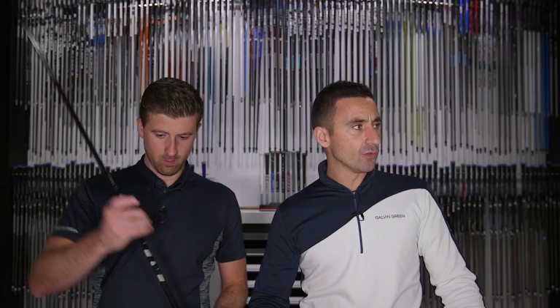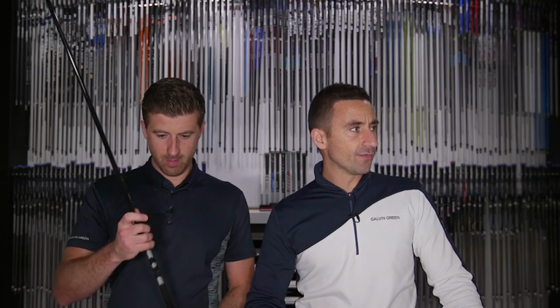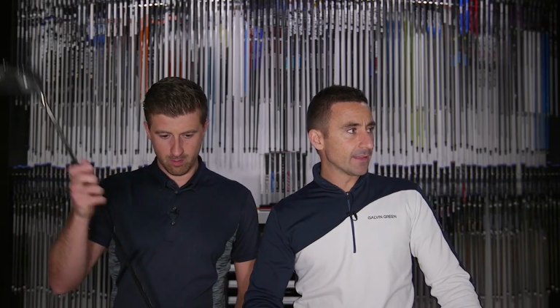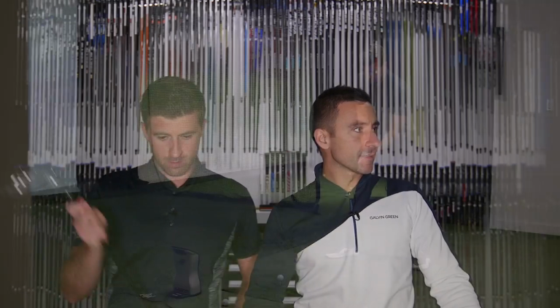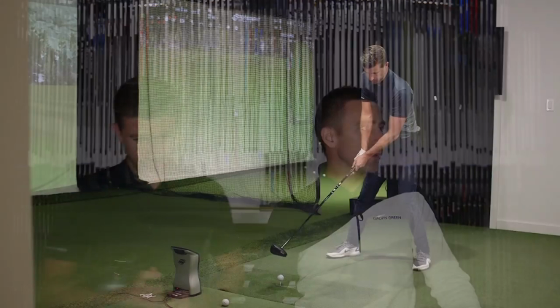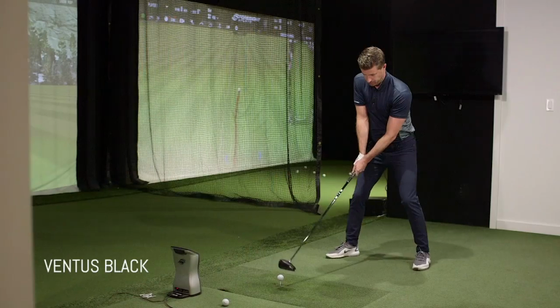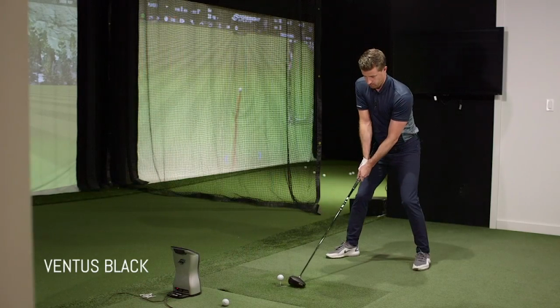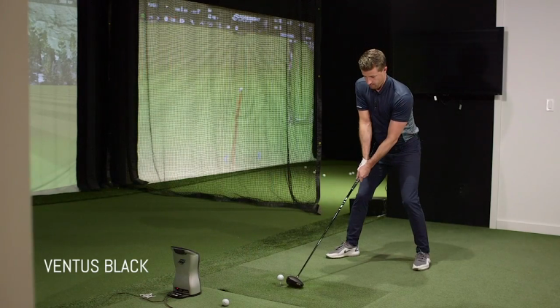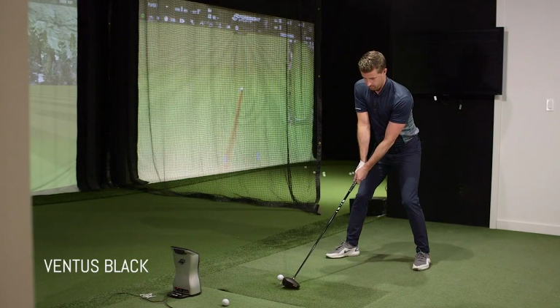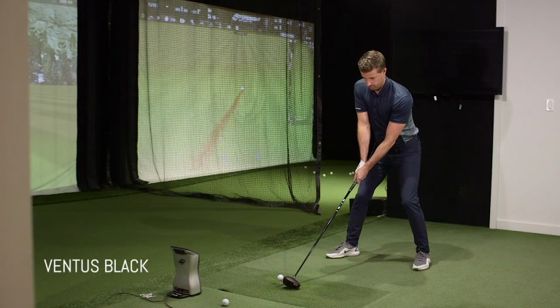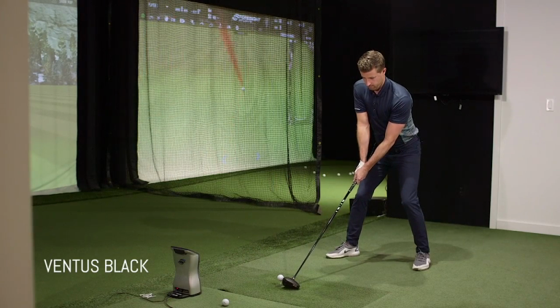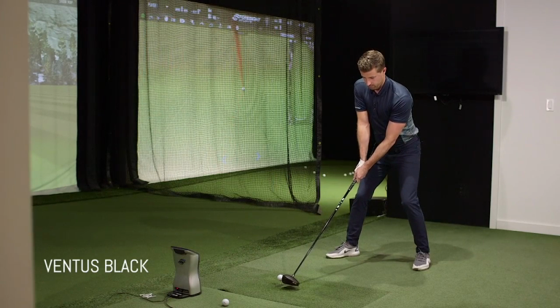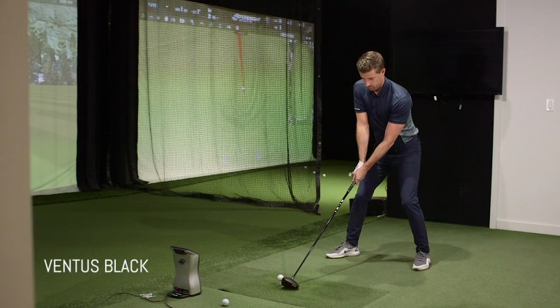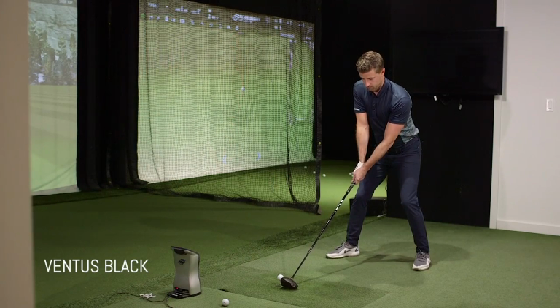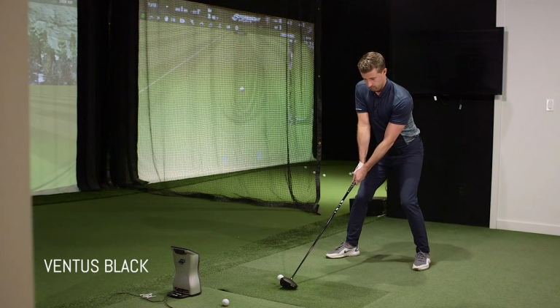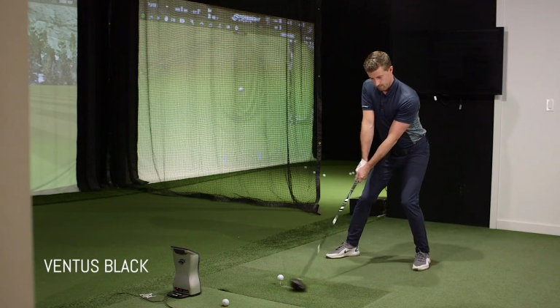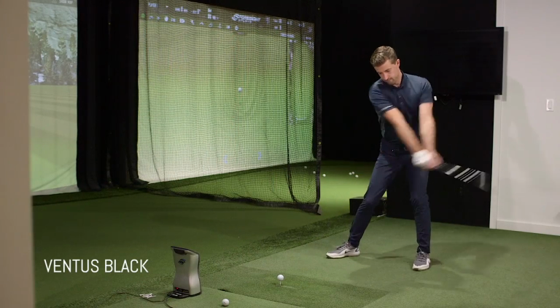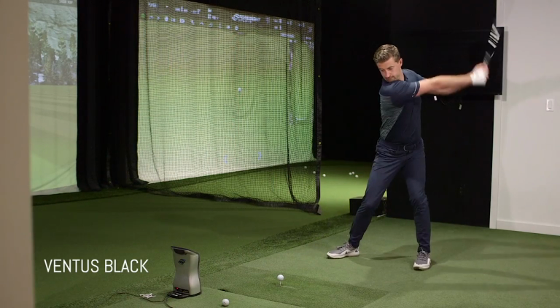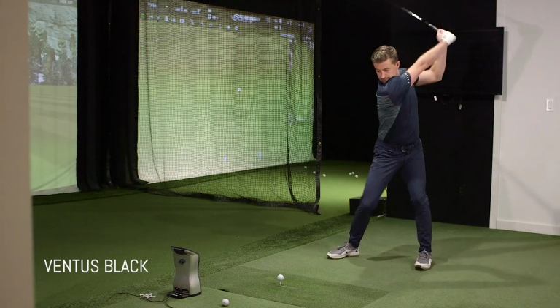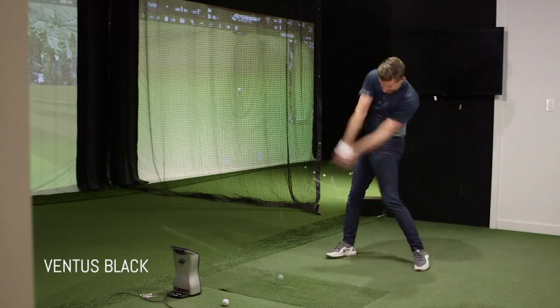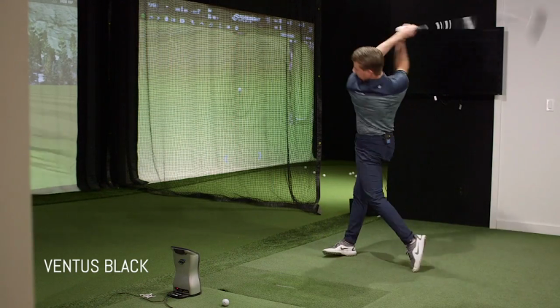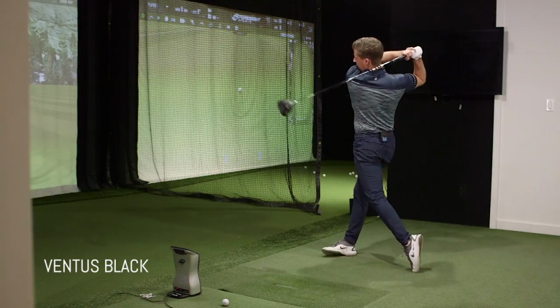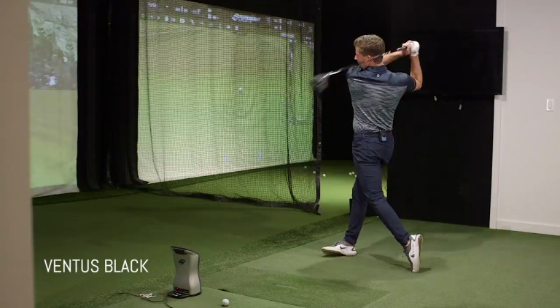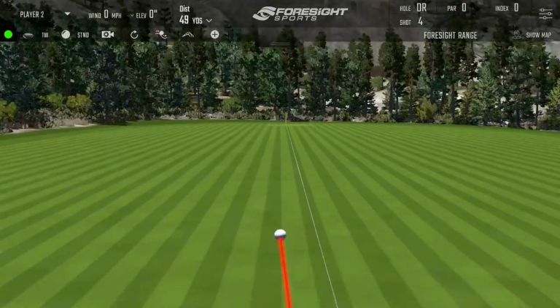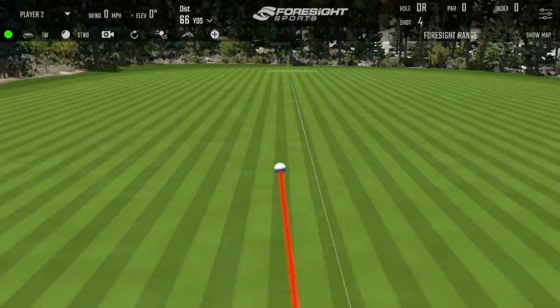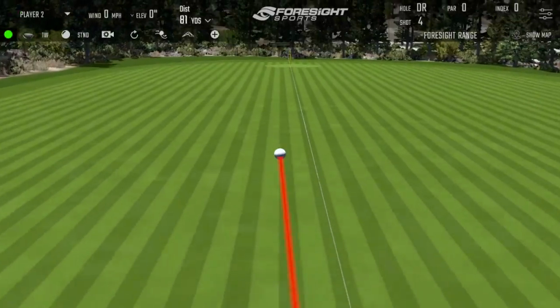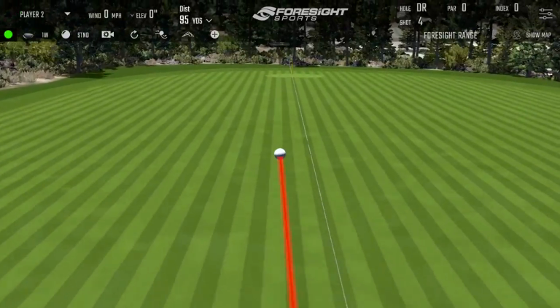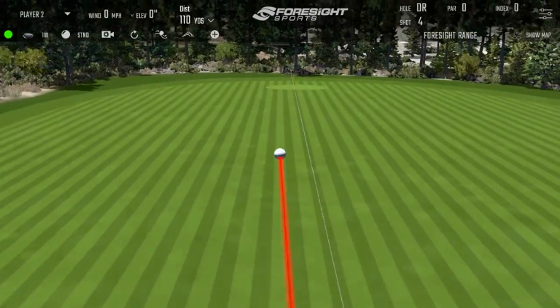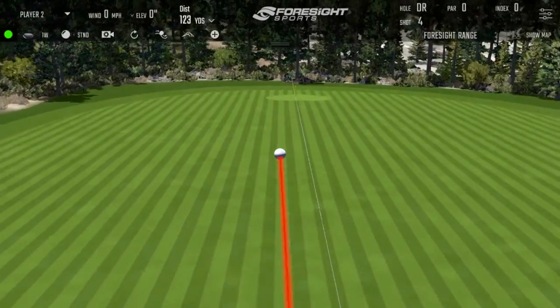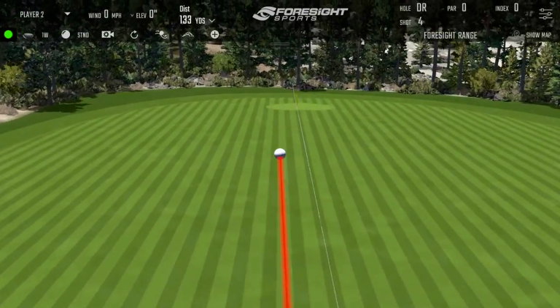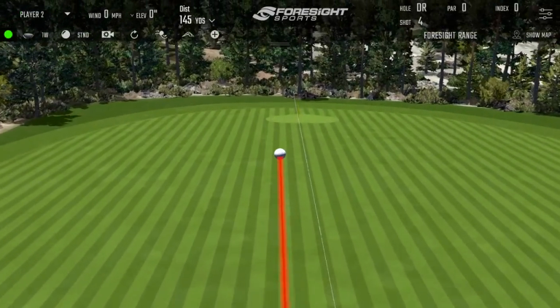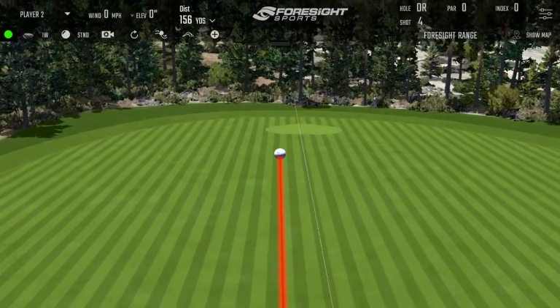Okay, let's get some baseline numbers with the Ventis.